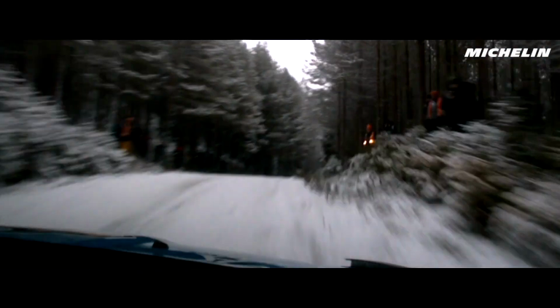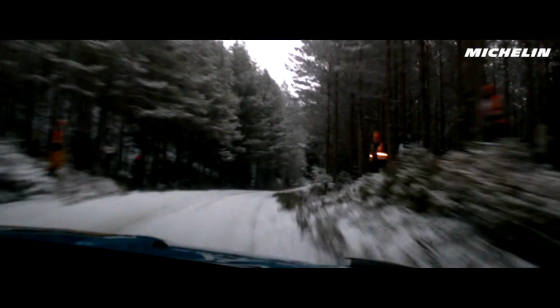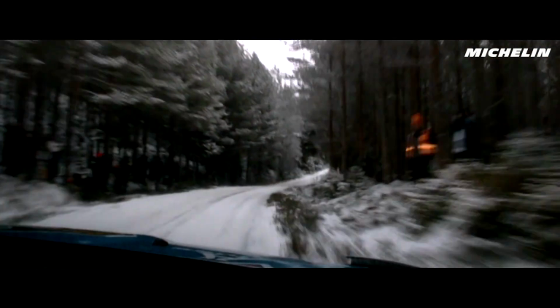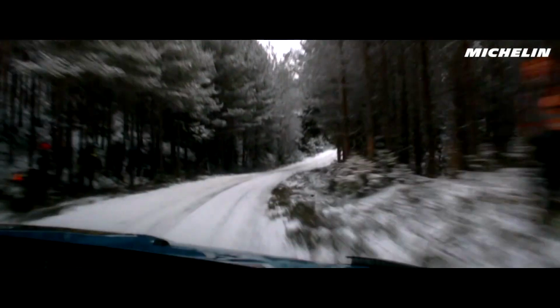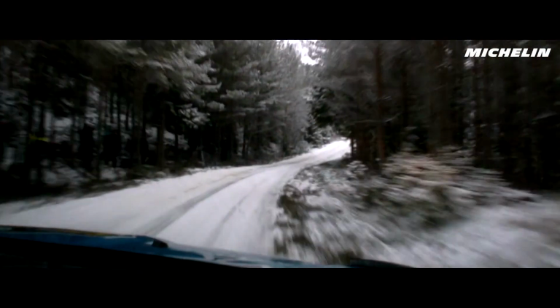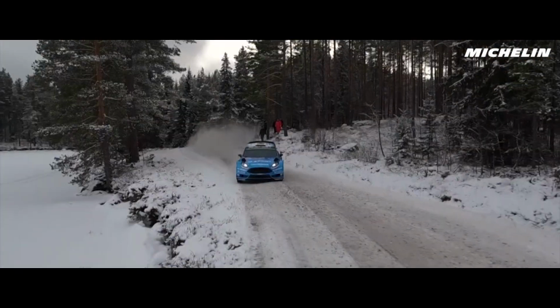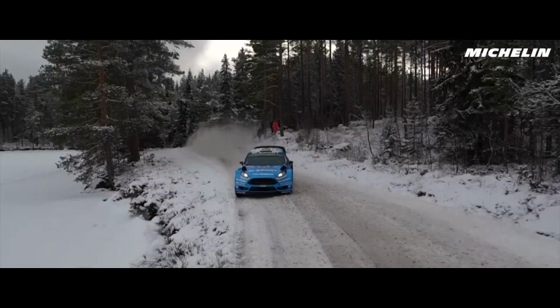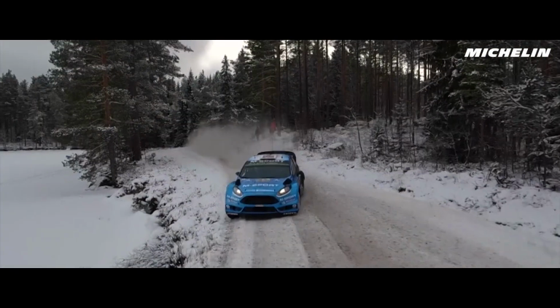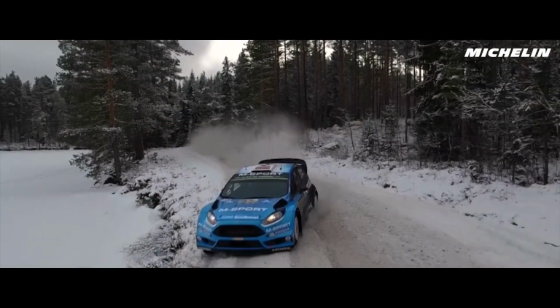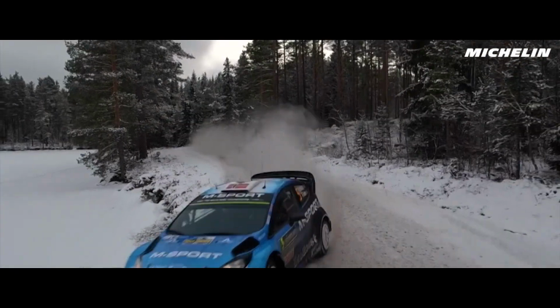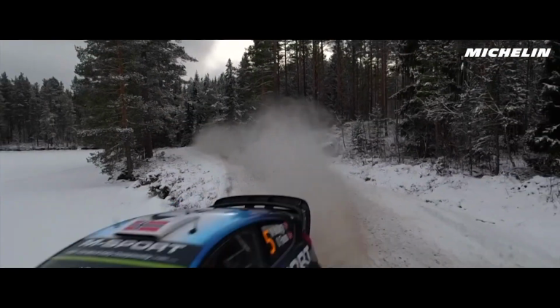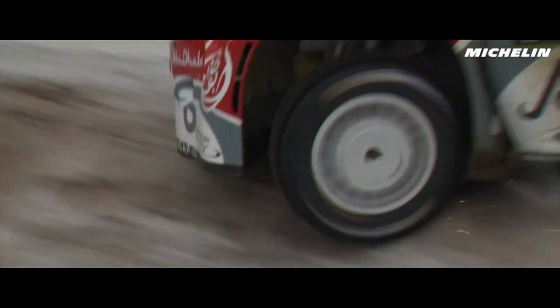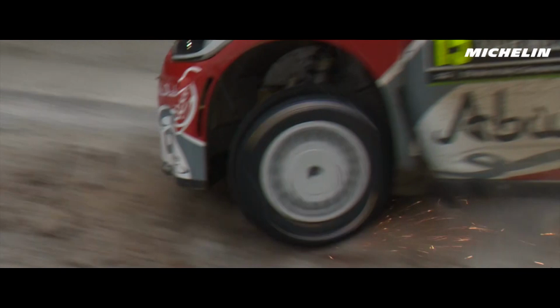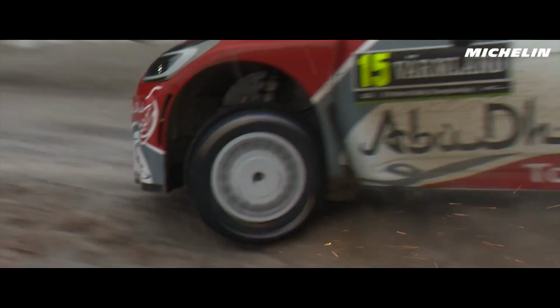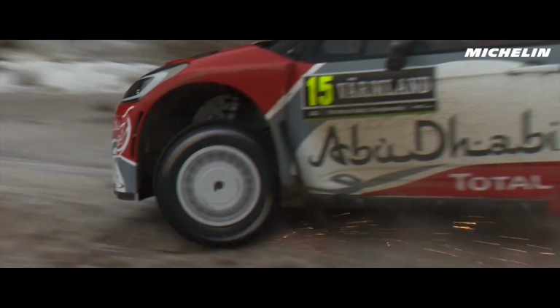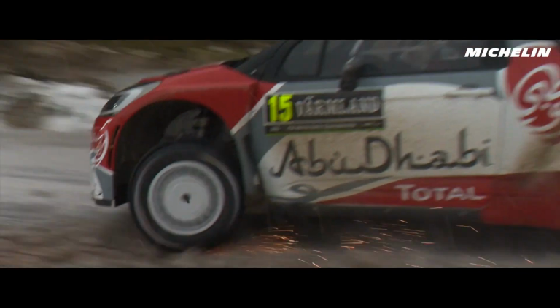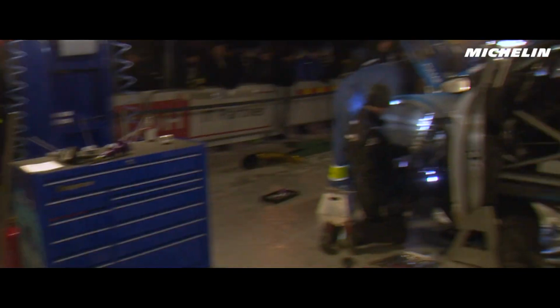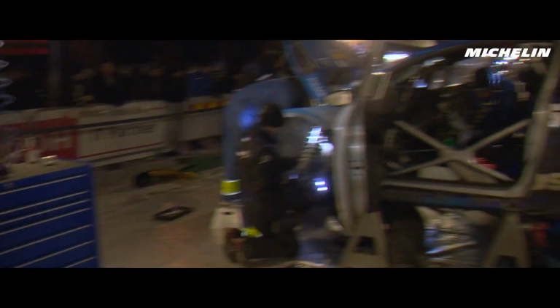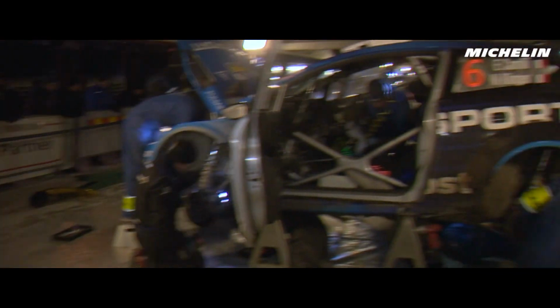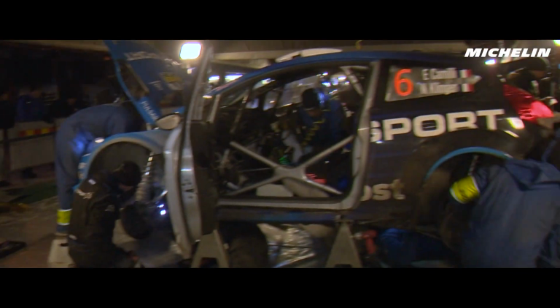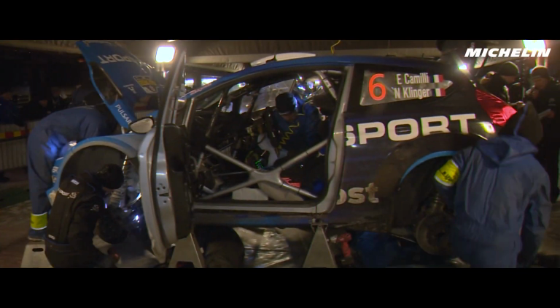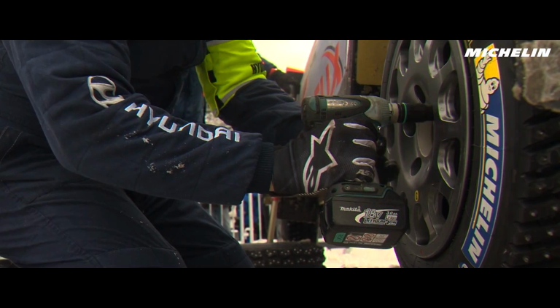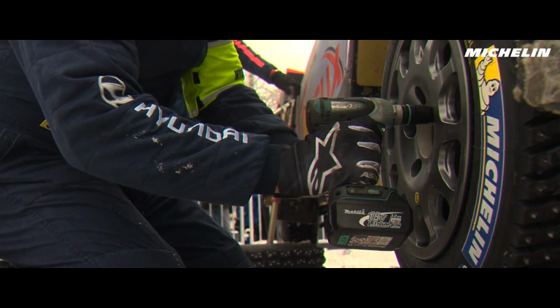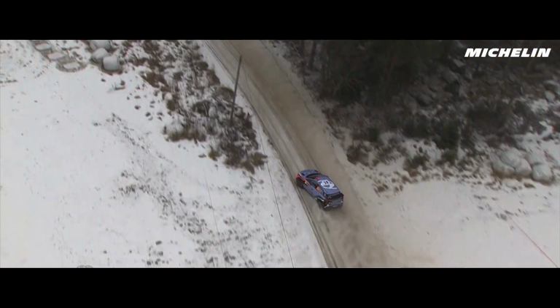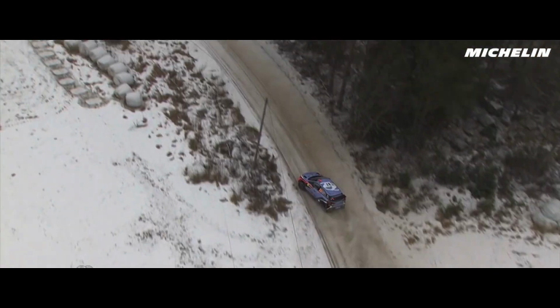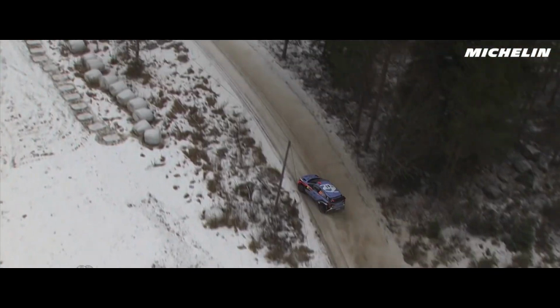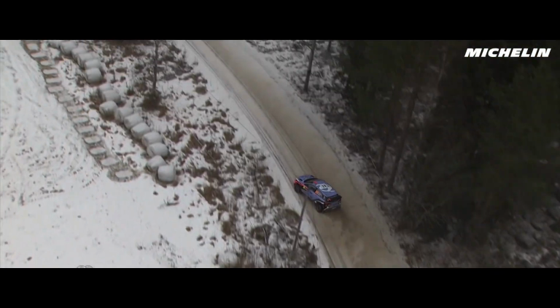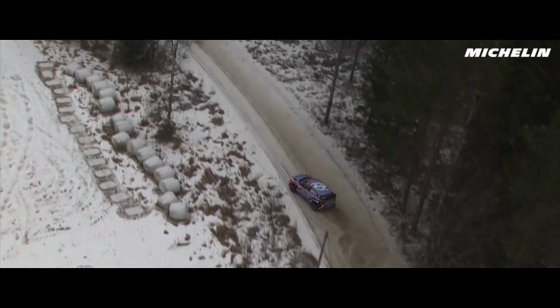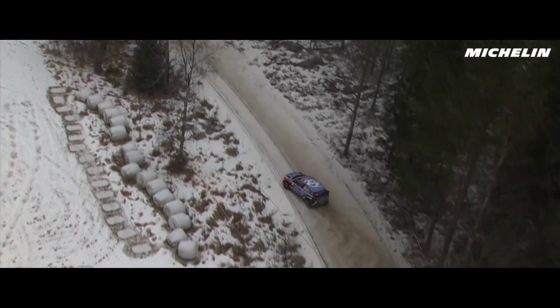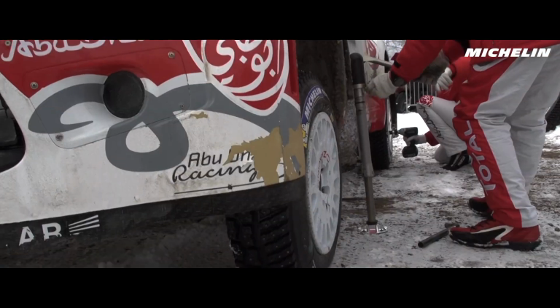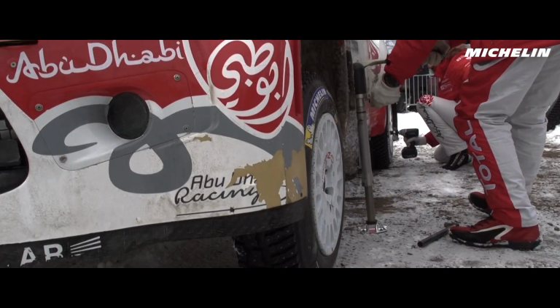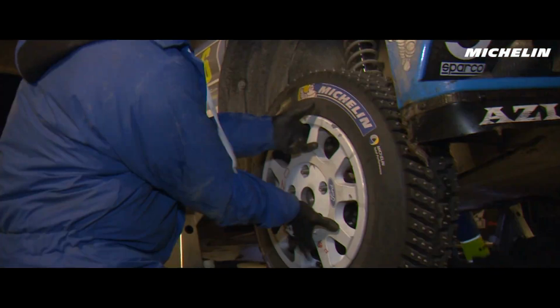It will be more spectacular now with the new cars. For sure the stage times will be faster.